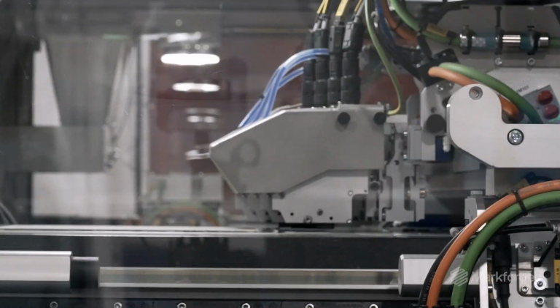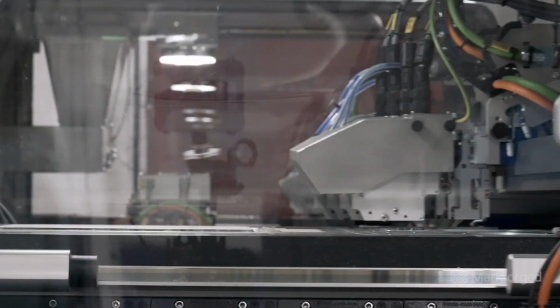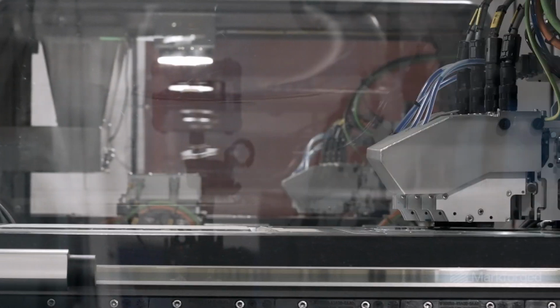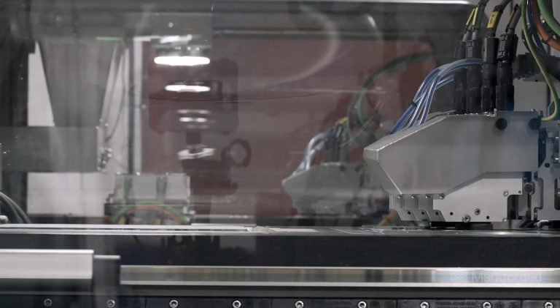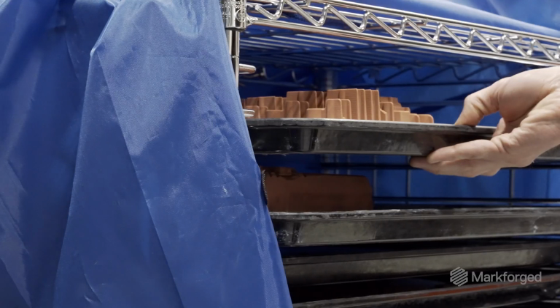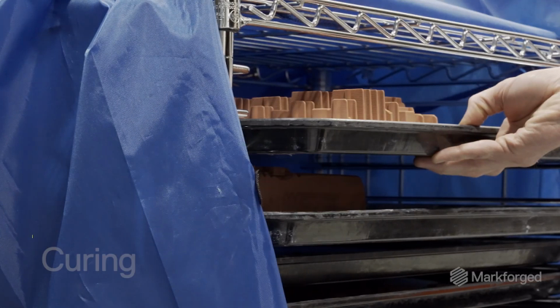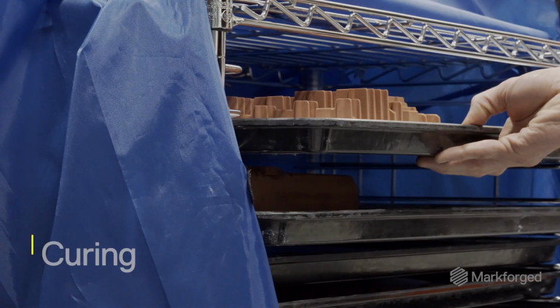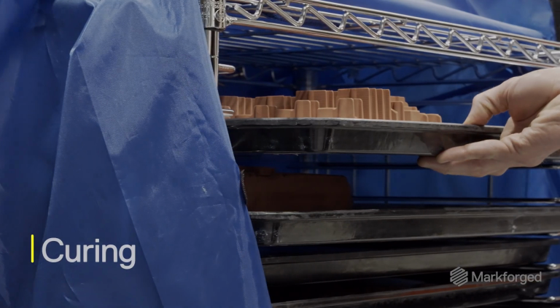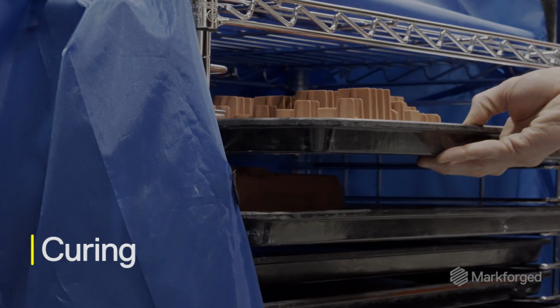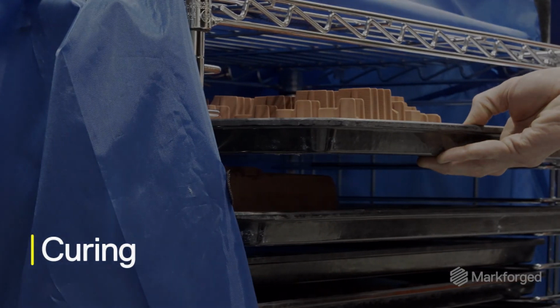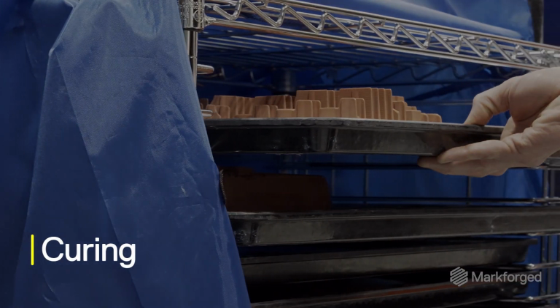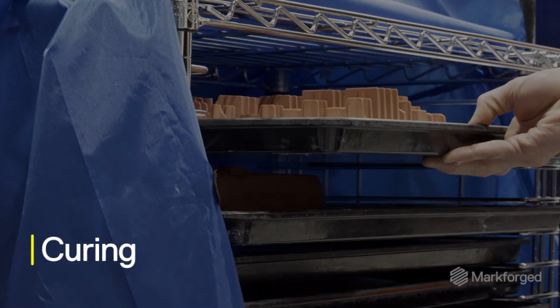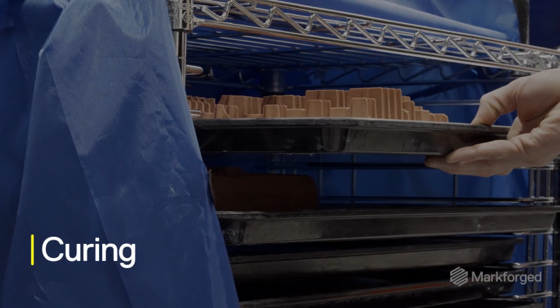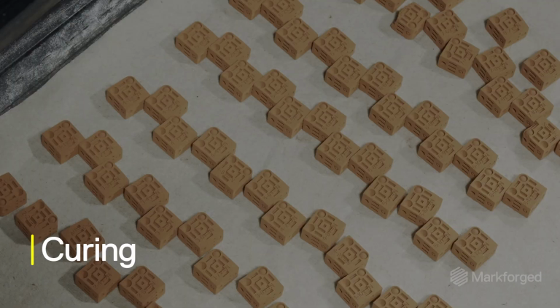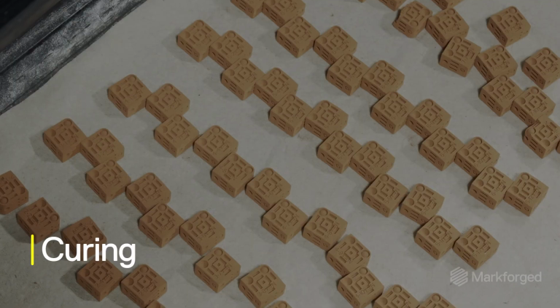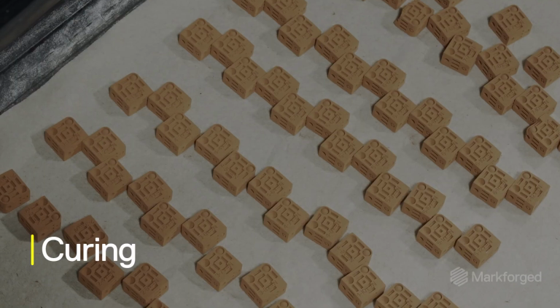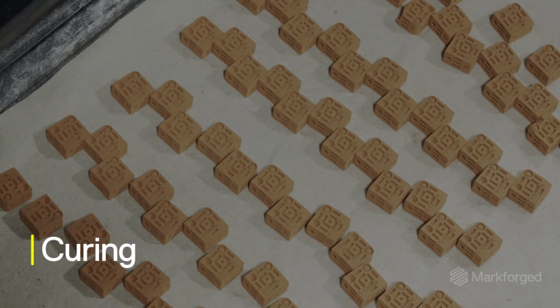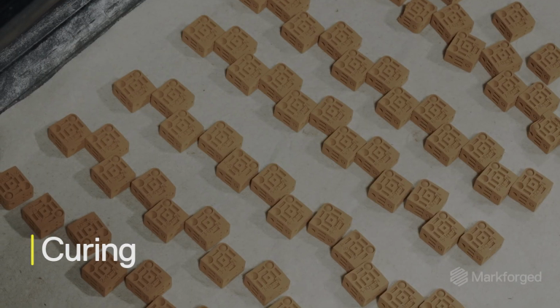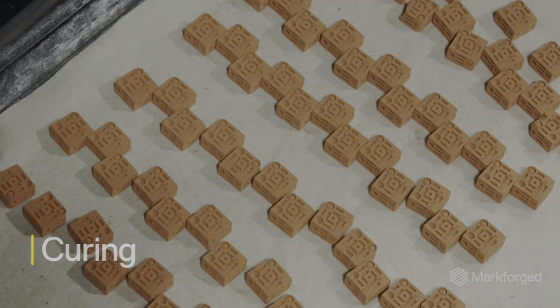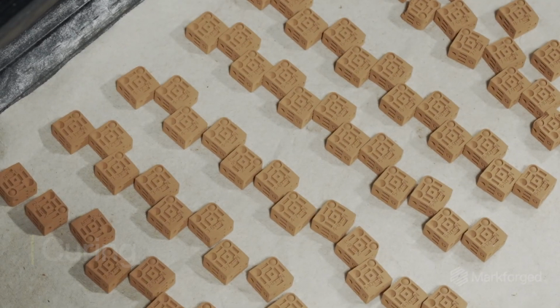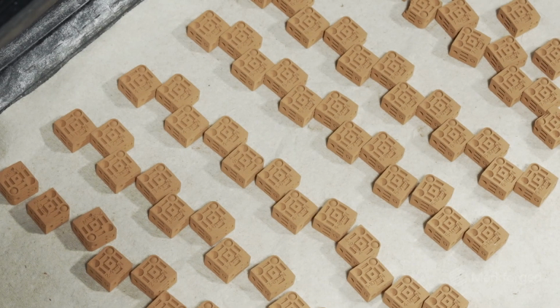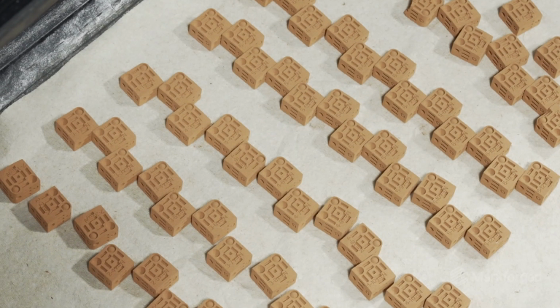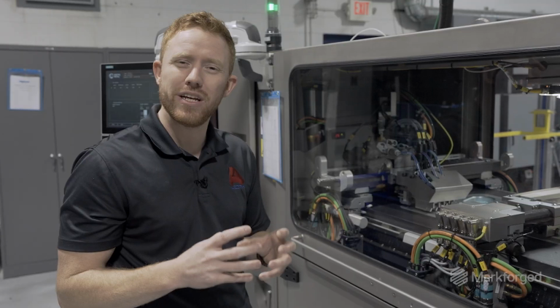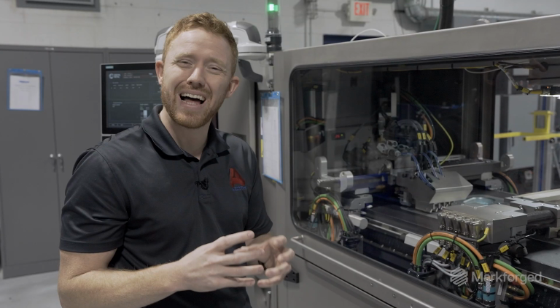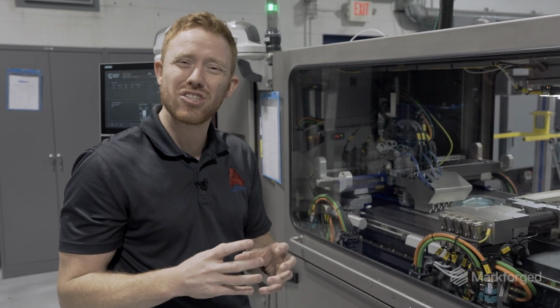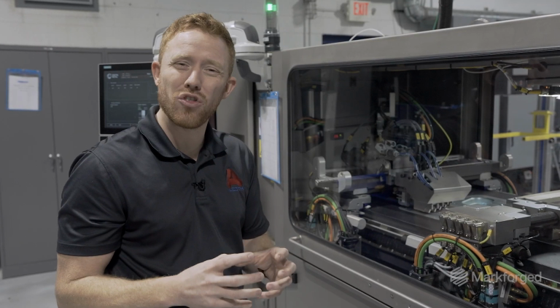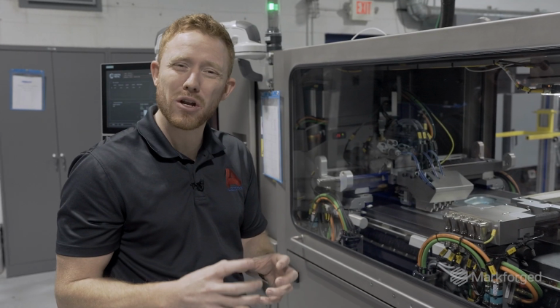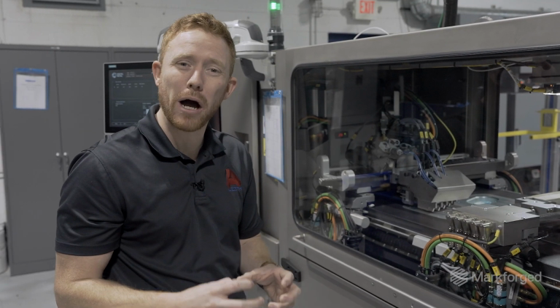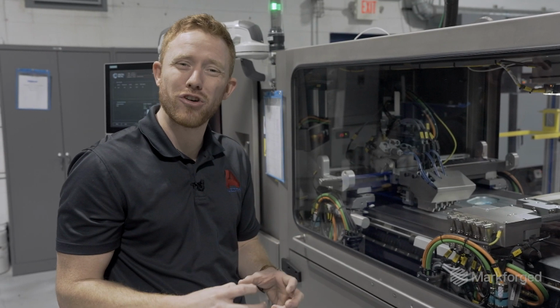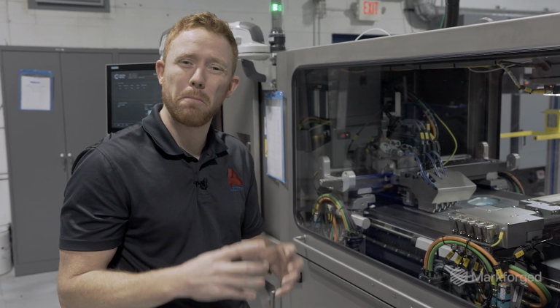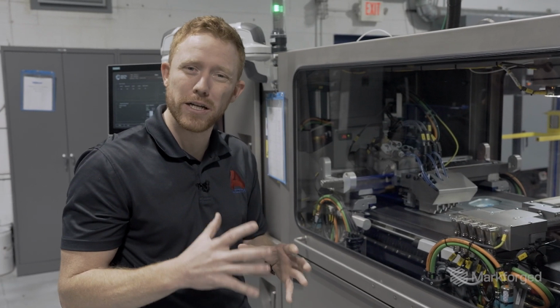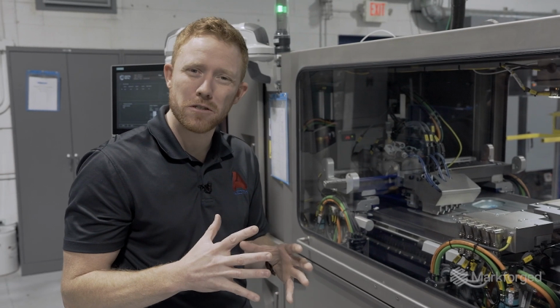Once we've printed, we'll go through a curing step which heat activates the binder. Basically it locks all the metal powder into place.